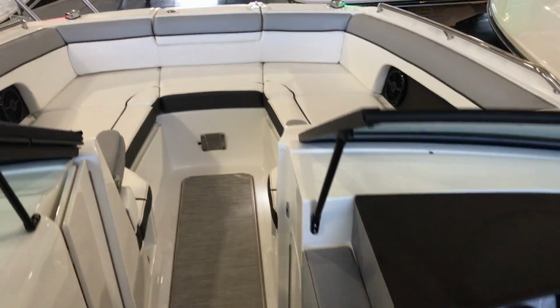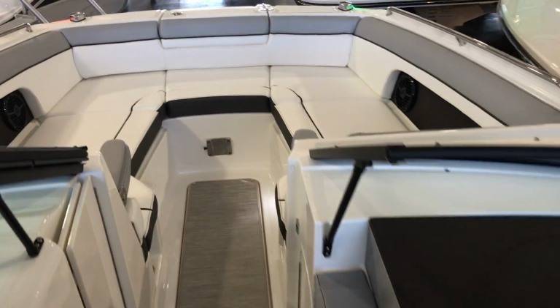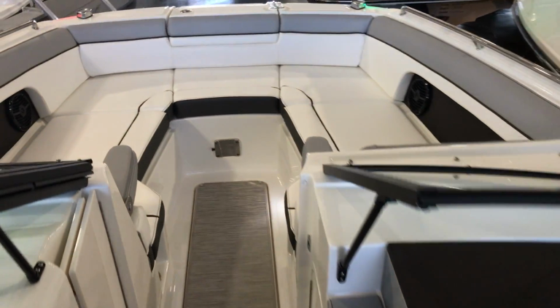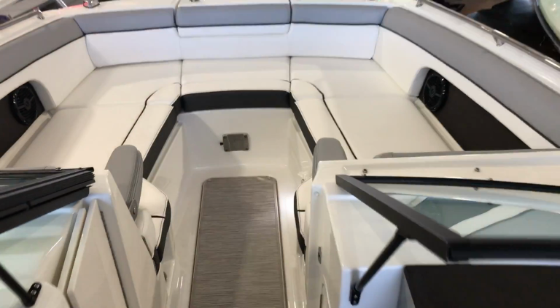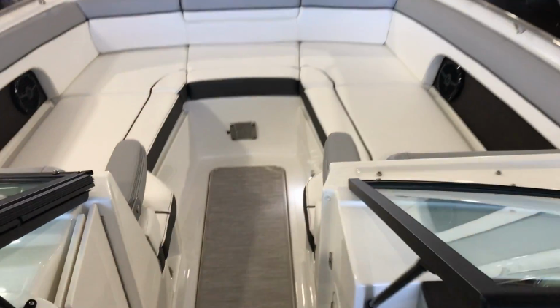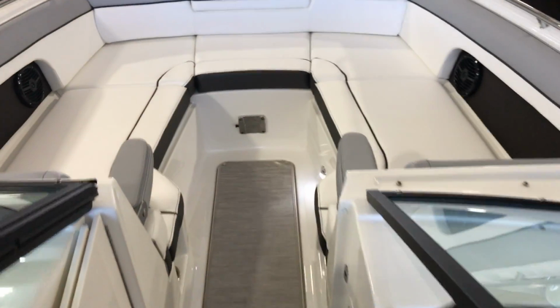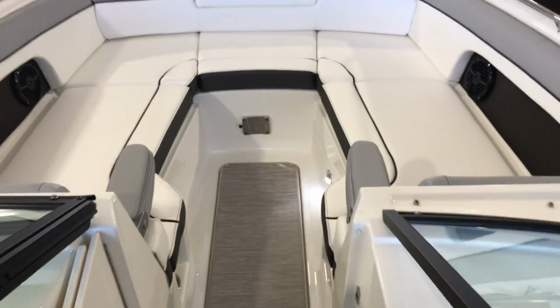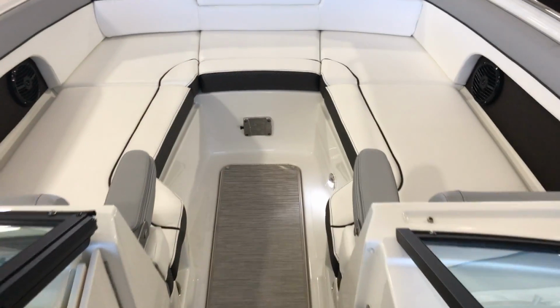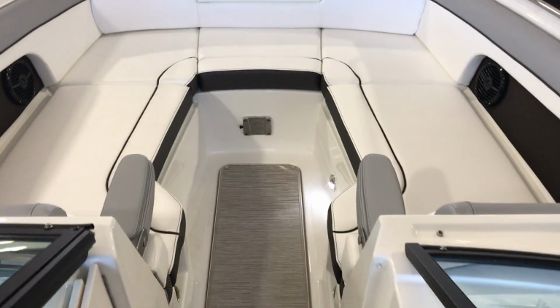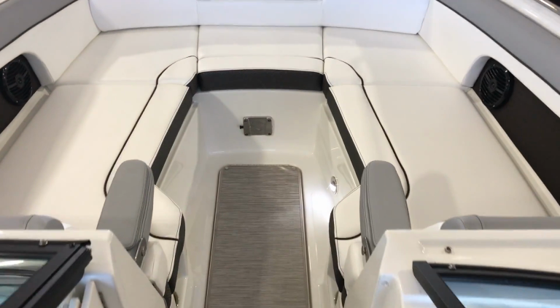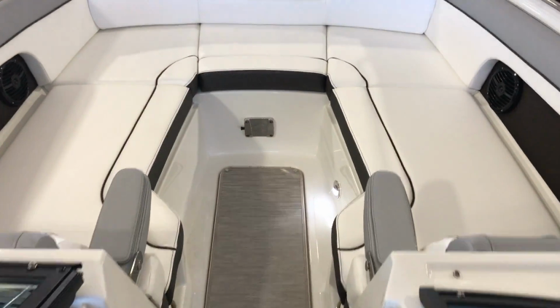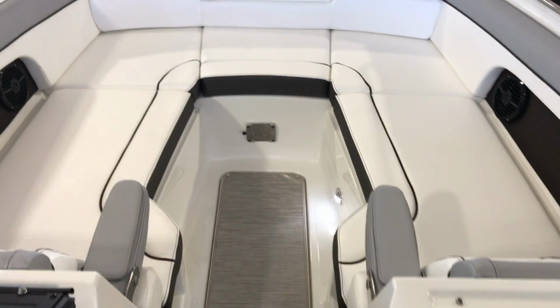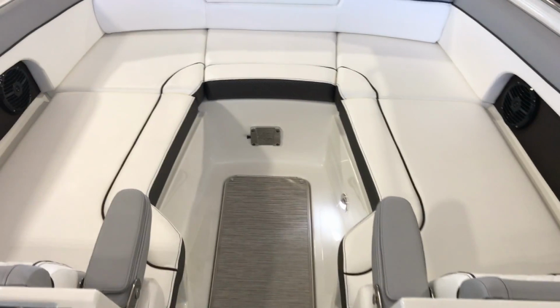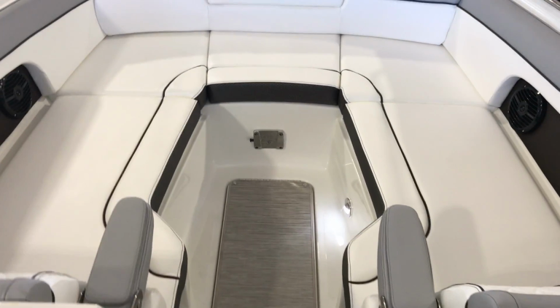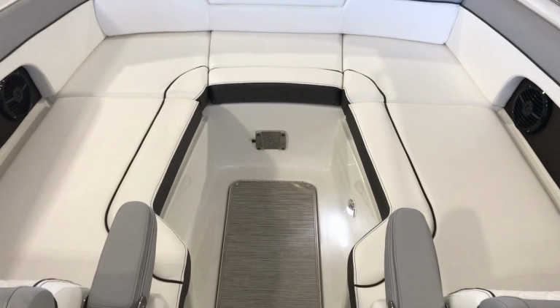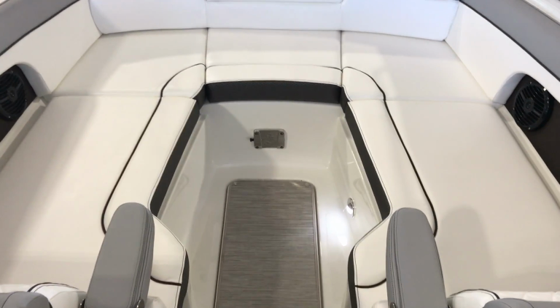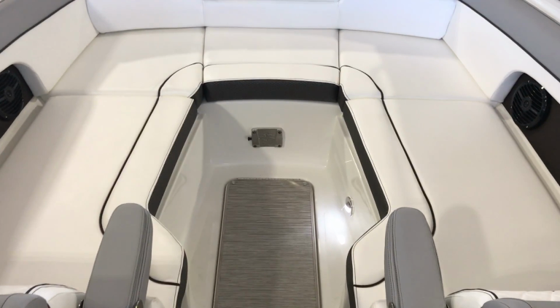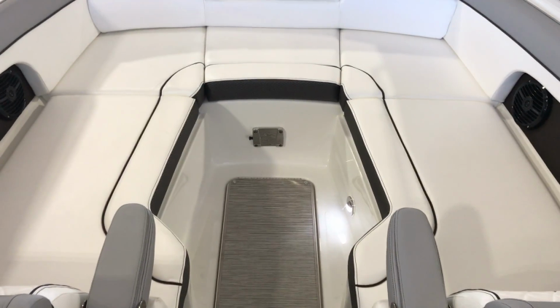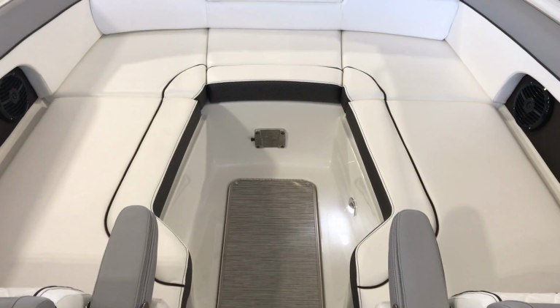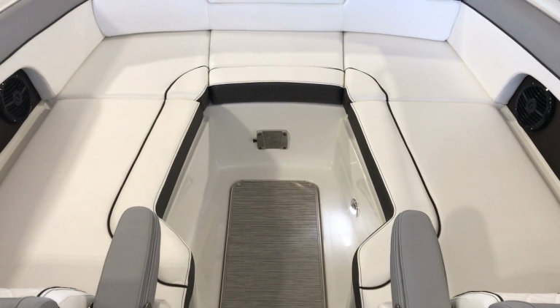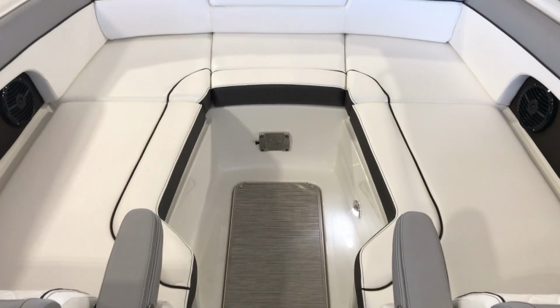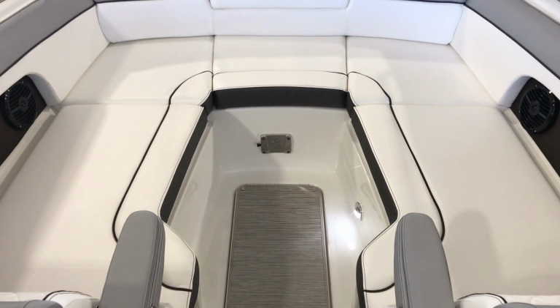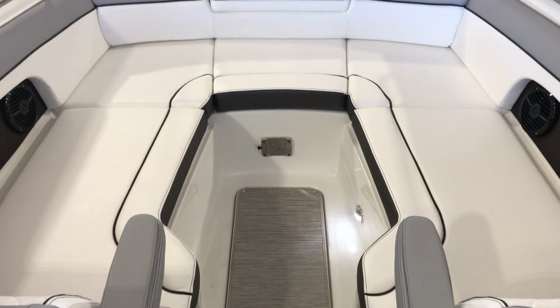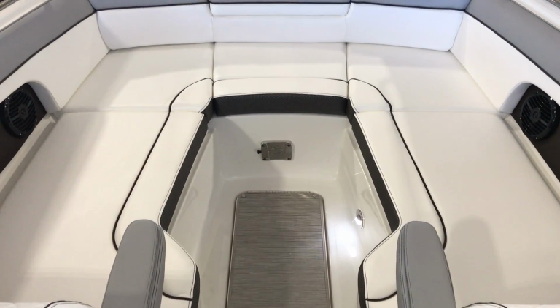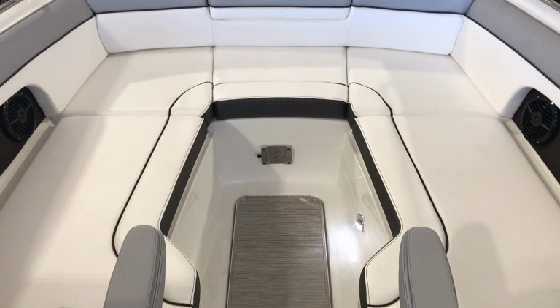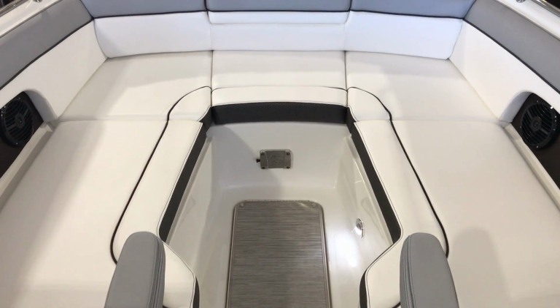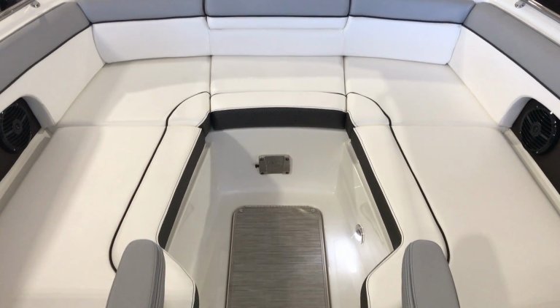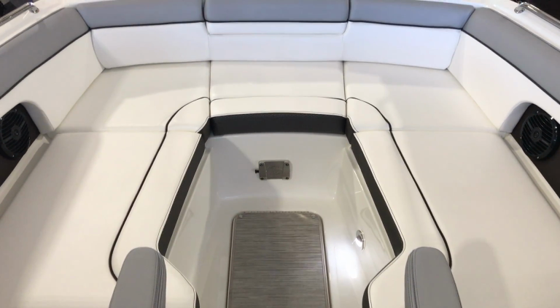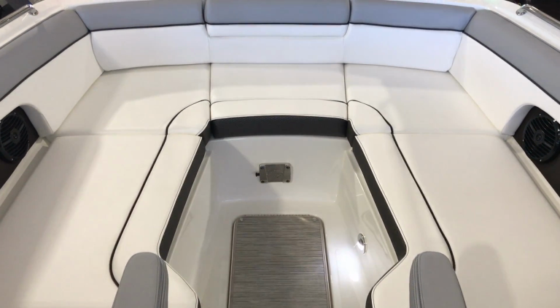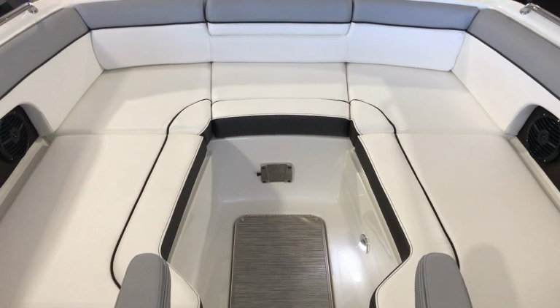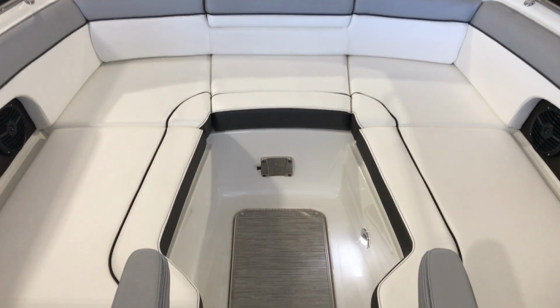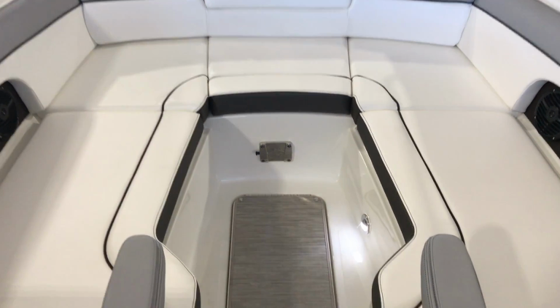Moving up to the bow — a lot of space for two people to lay out, or you can seat four to five people.